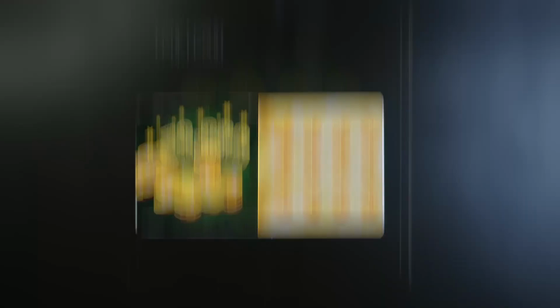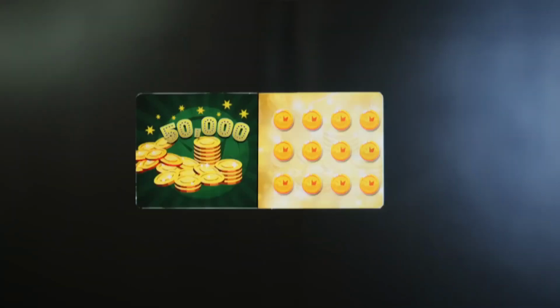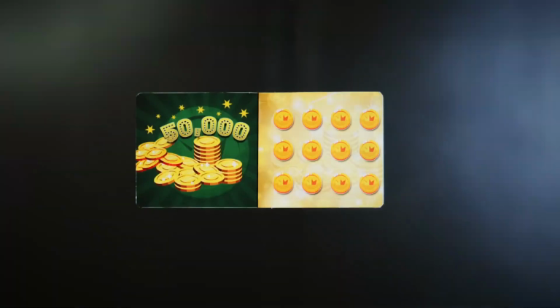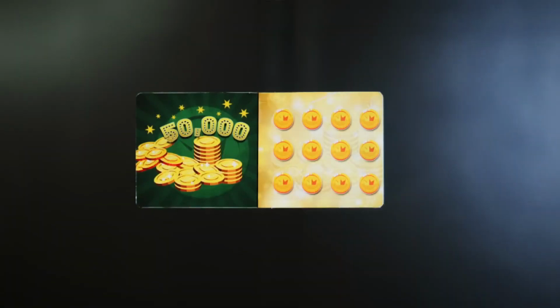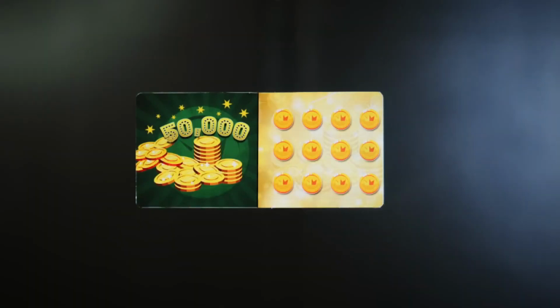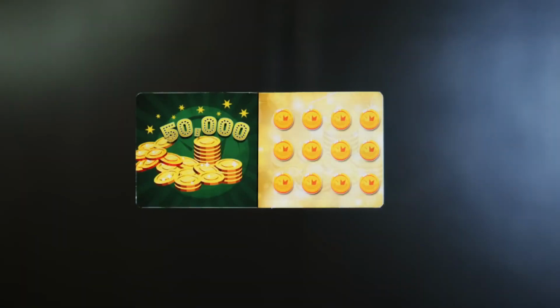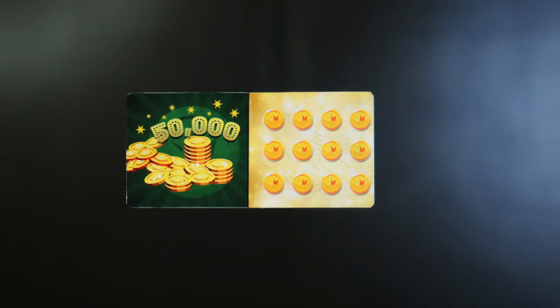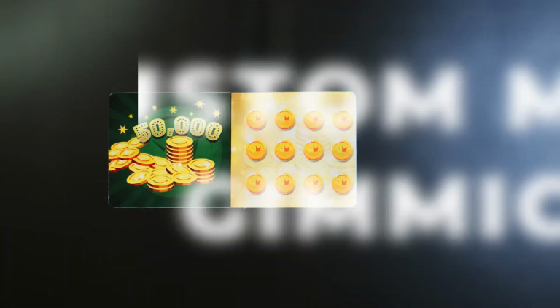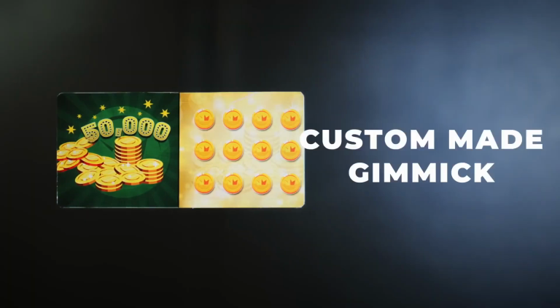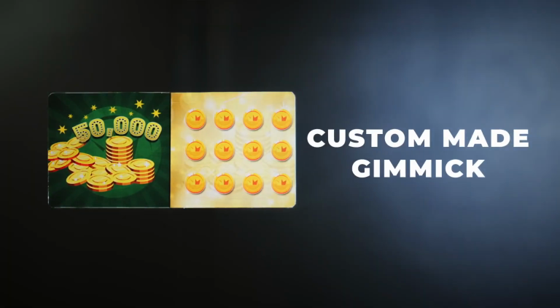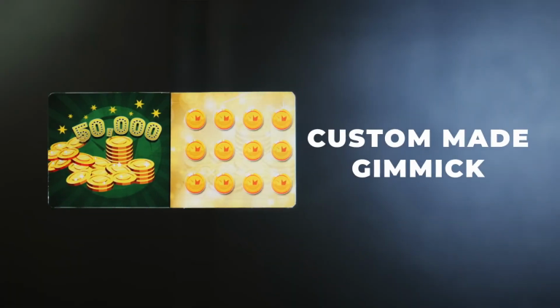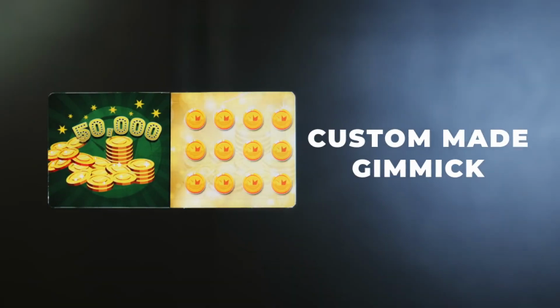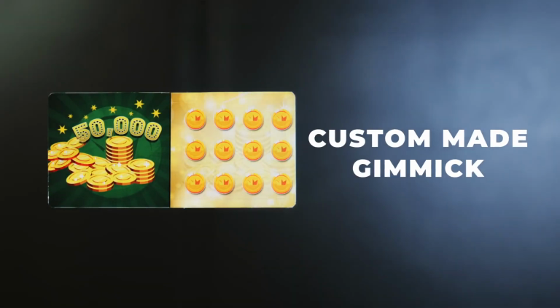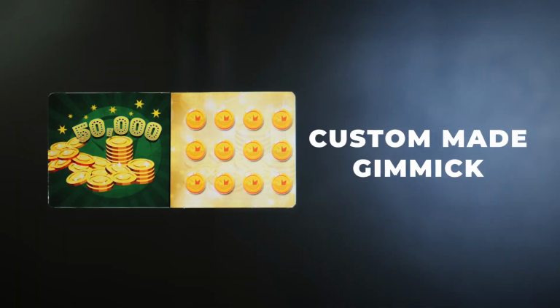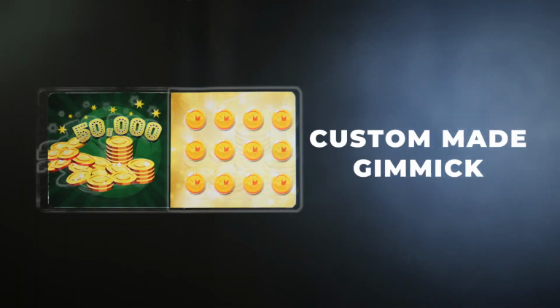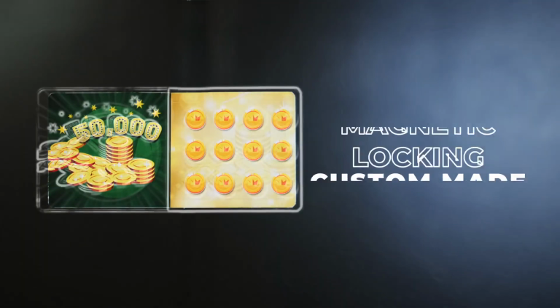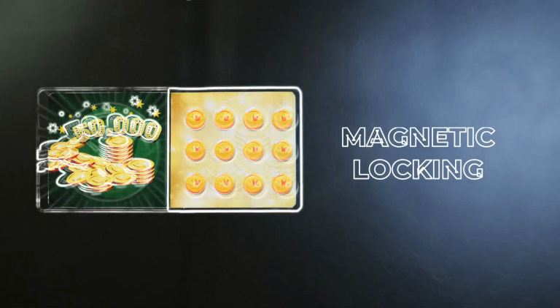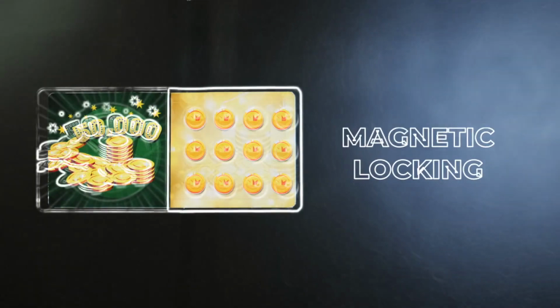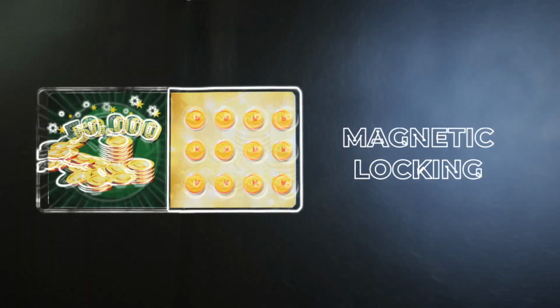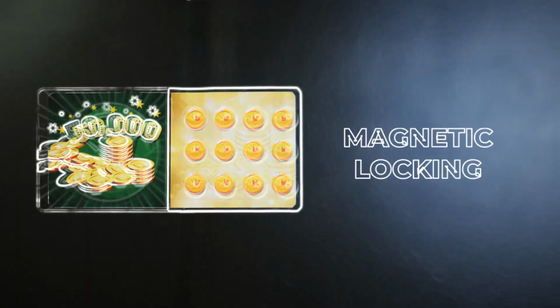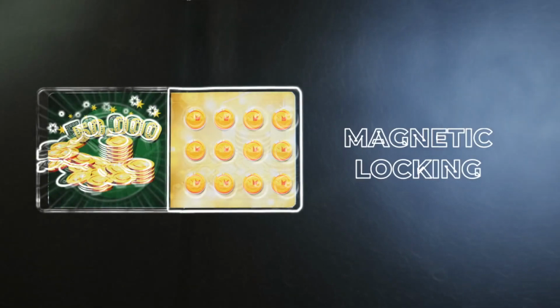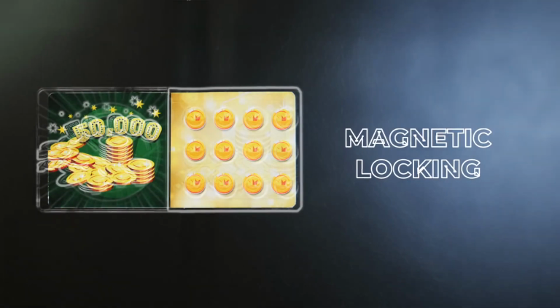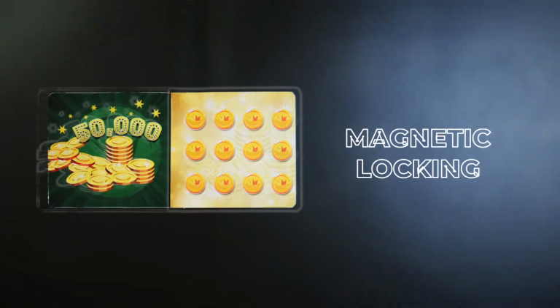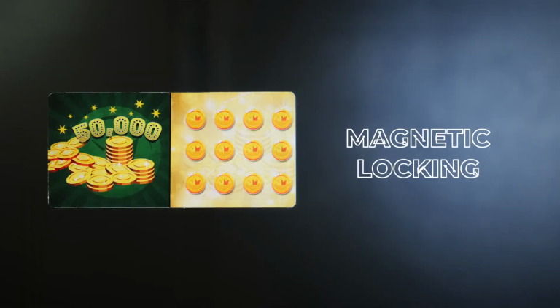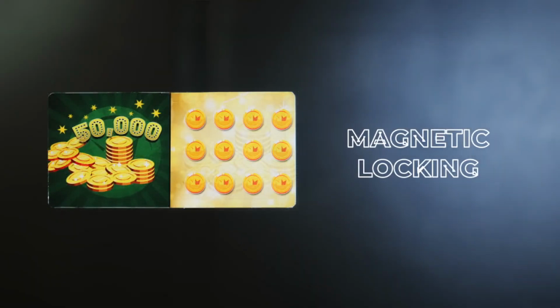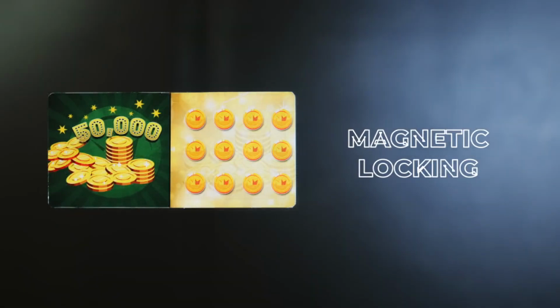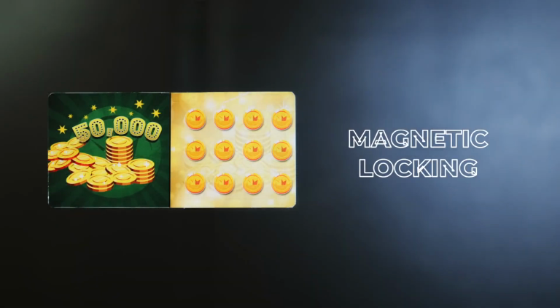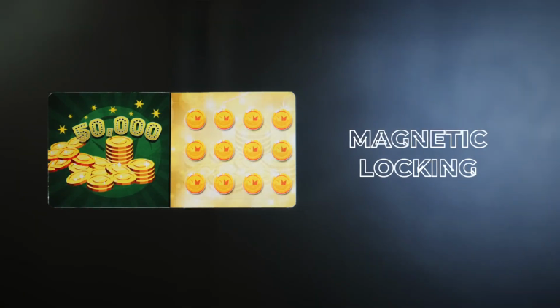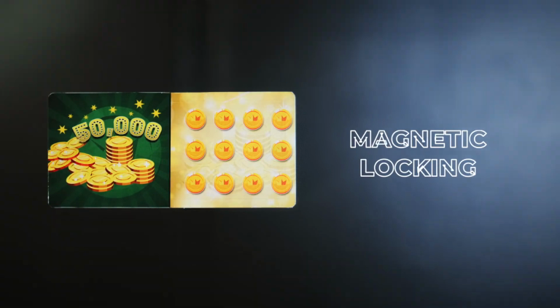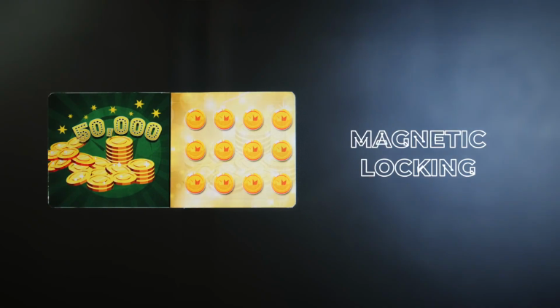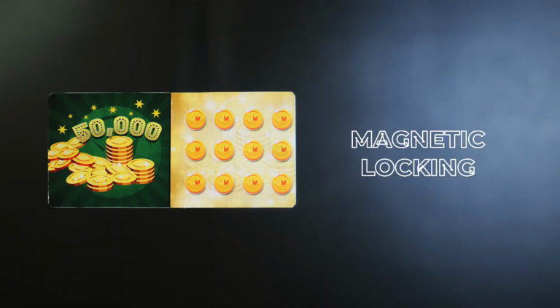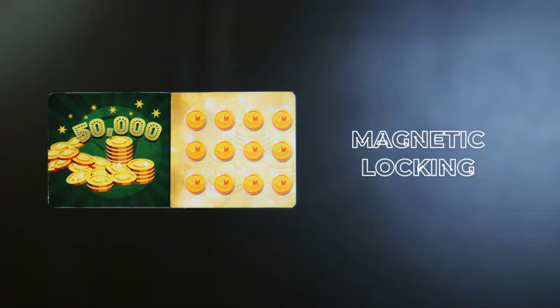You get a custom-made gimmick that's magnetic locking, and you can even toss it into the air.